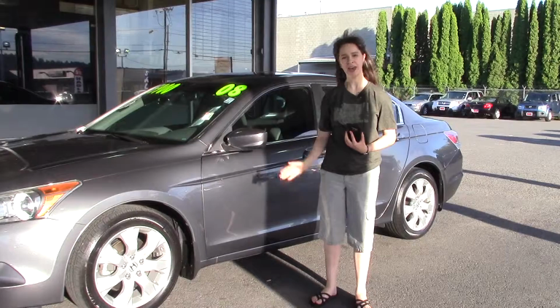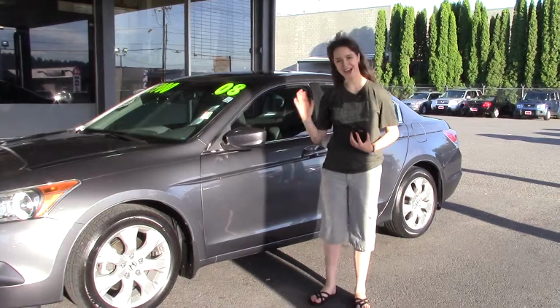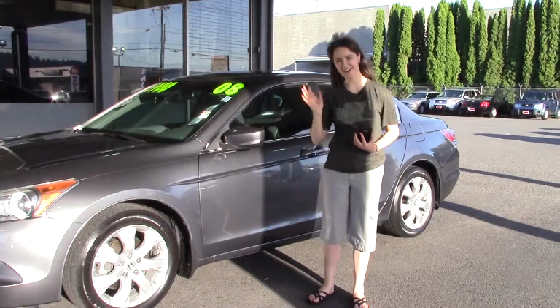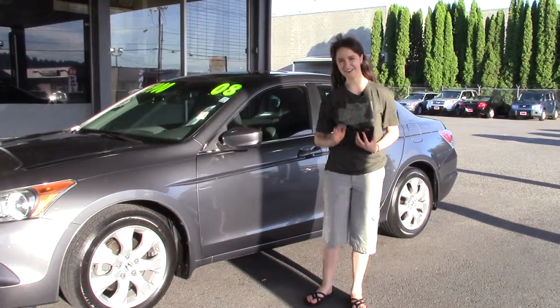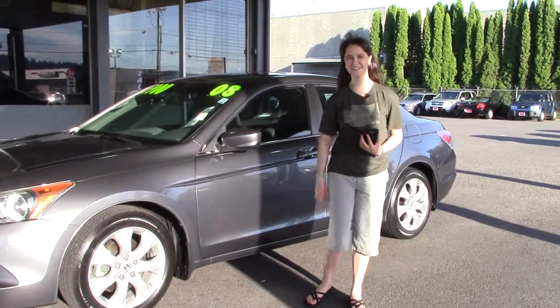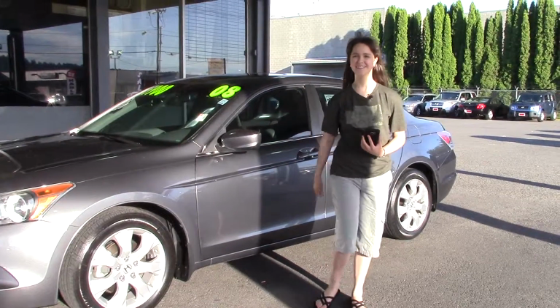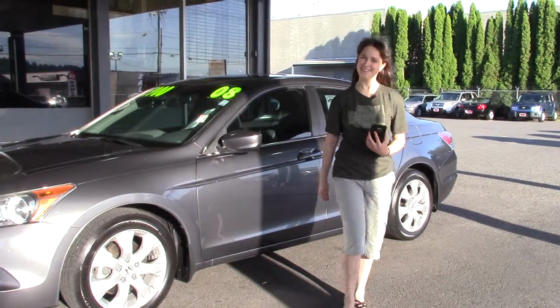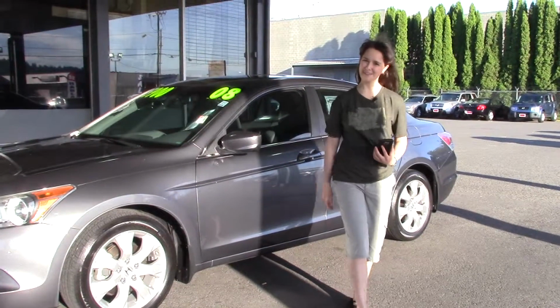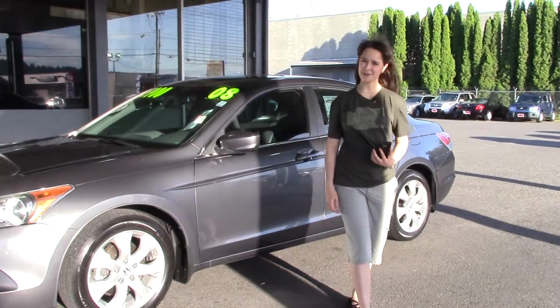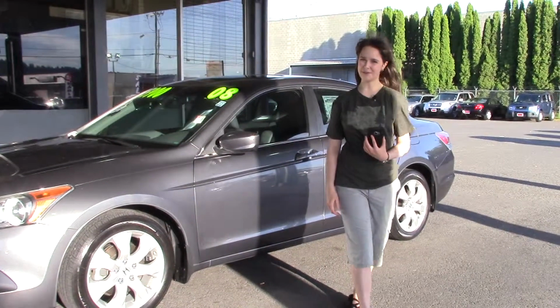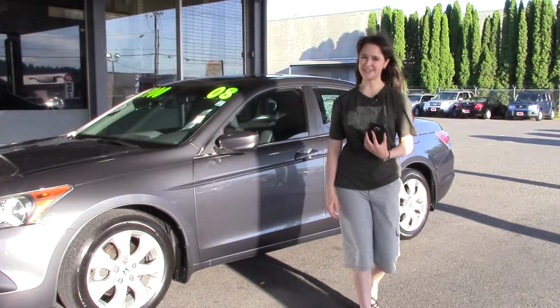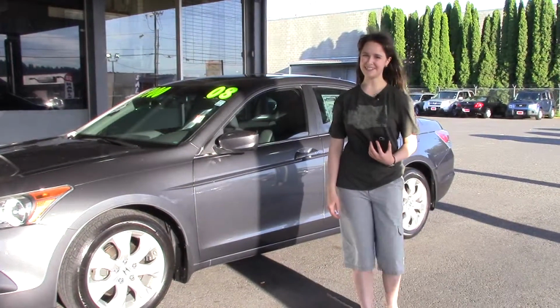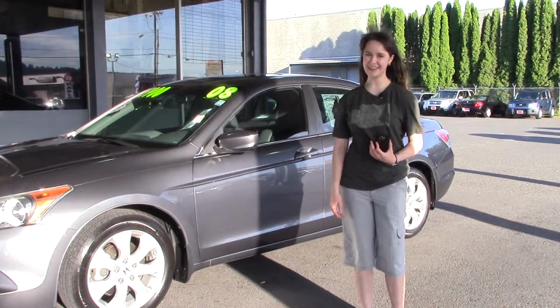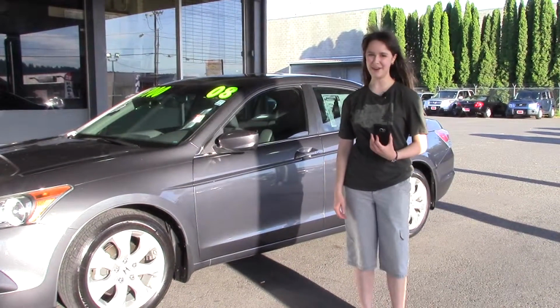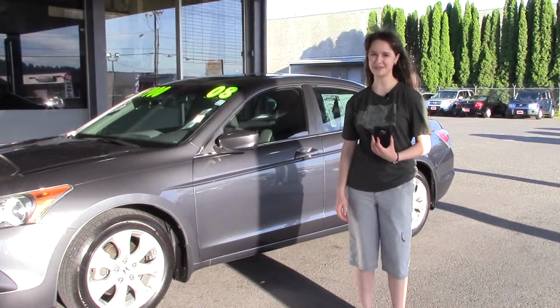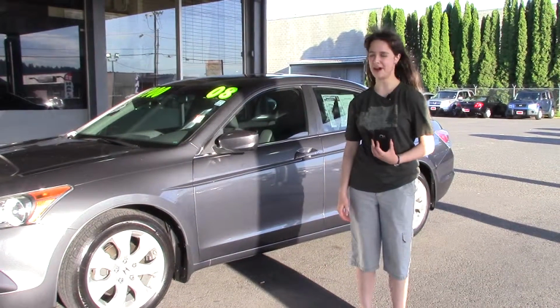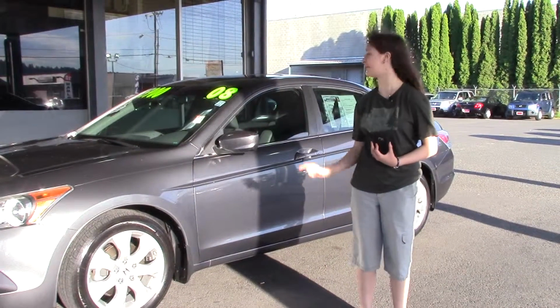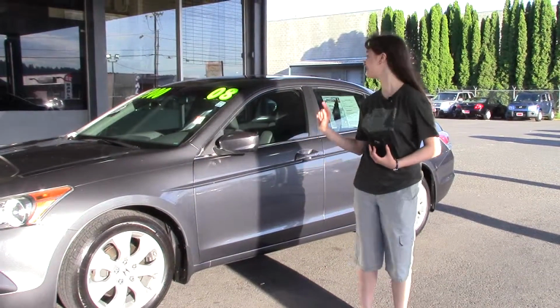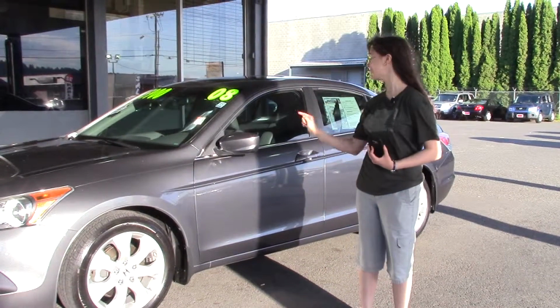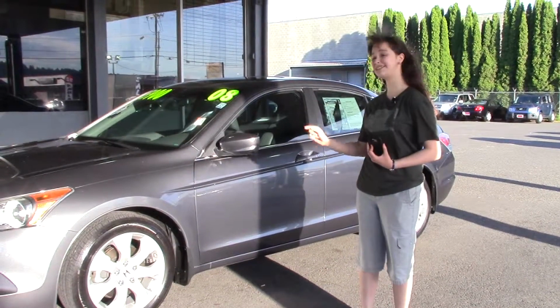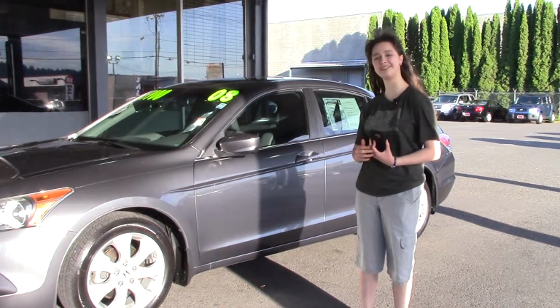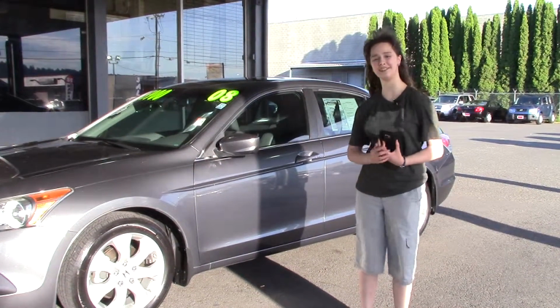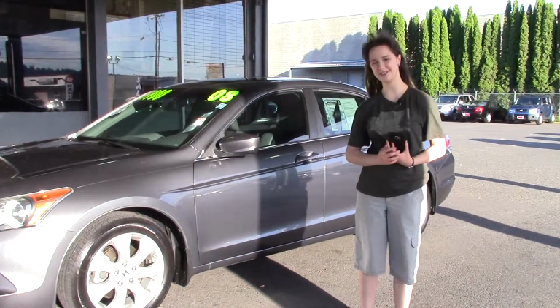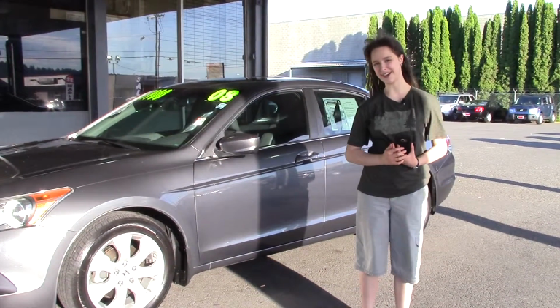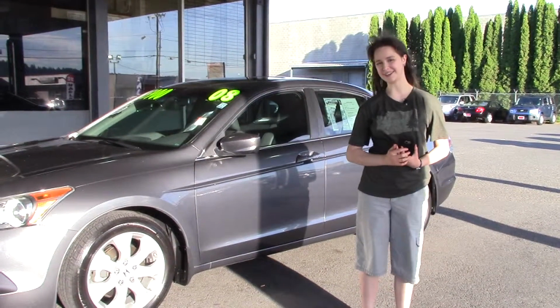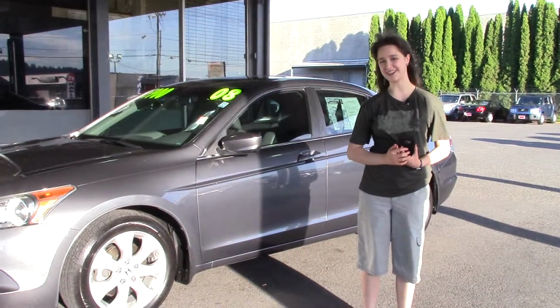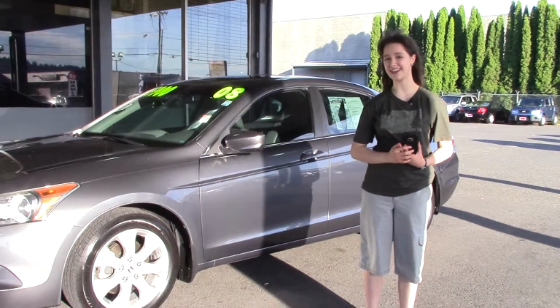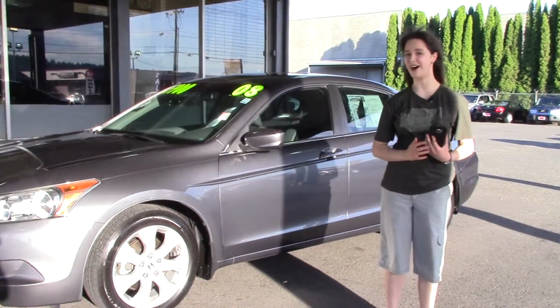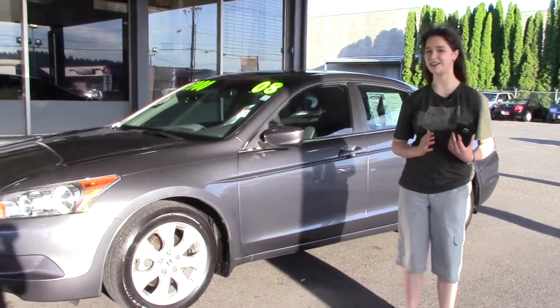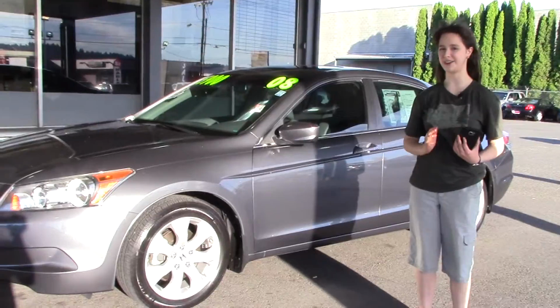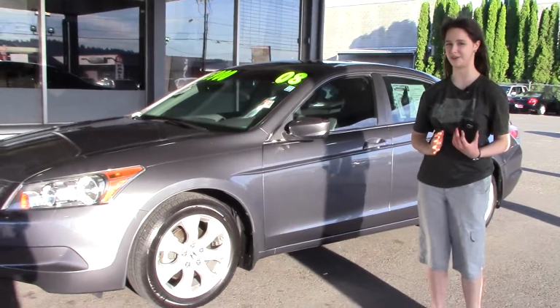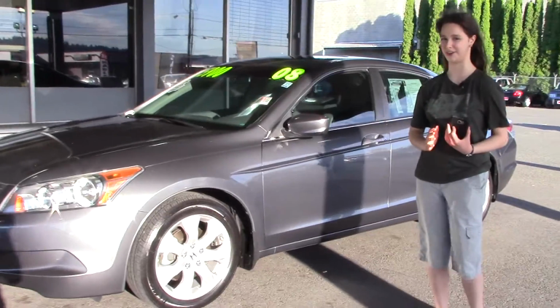Hi there, this is Jordan with Sunset Cars of Auburn, and this is our 2008 Honda Accord.